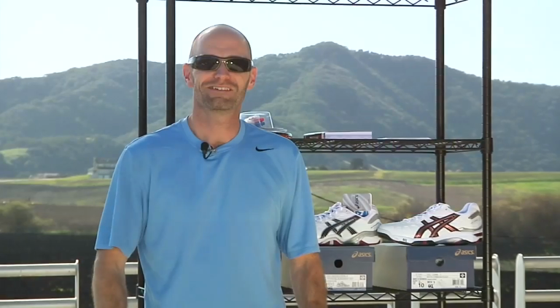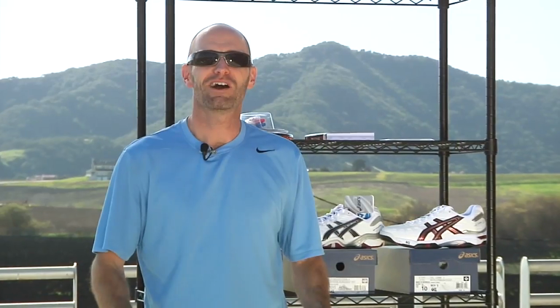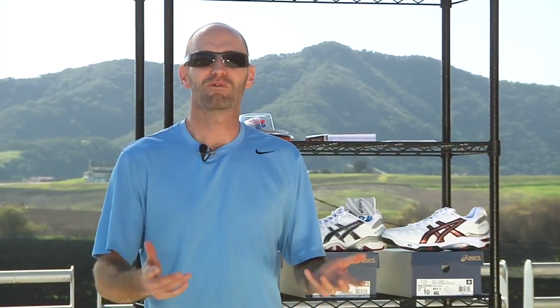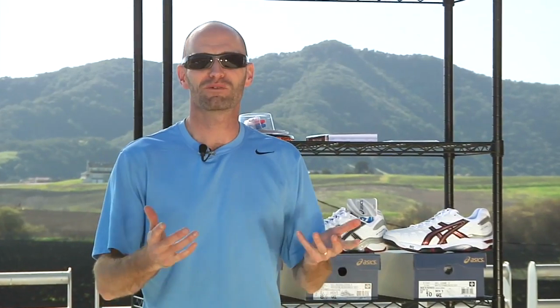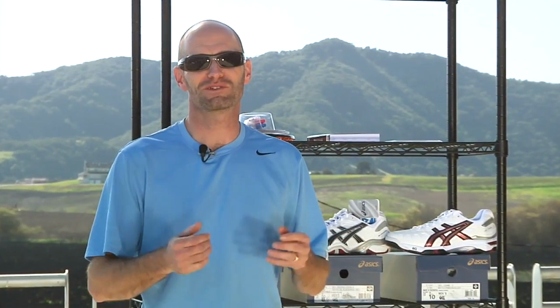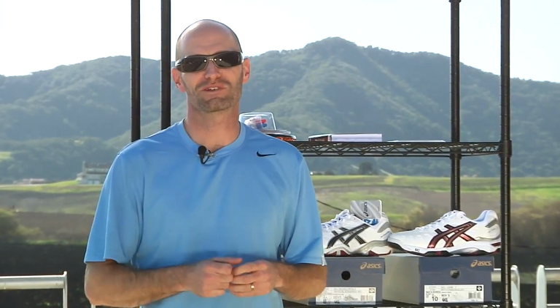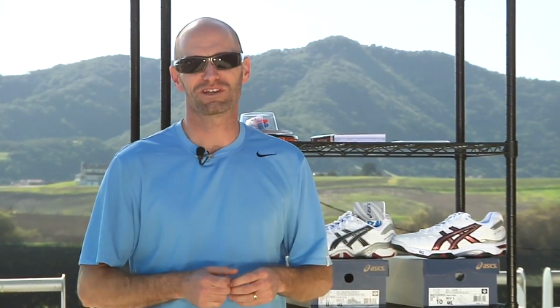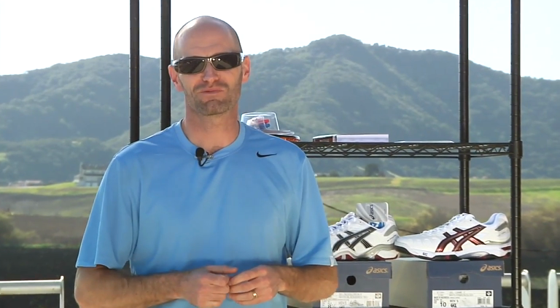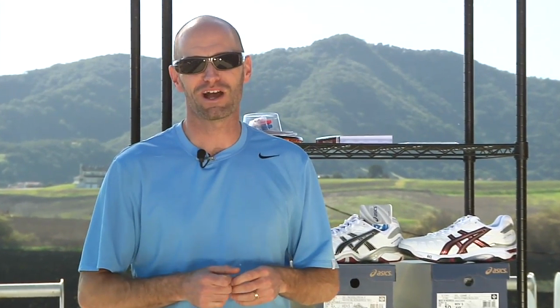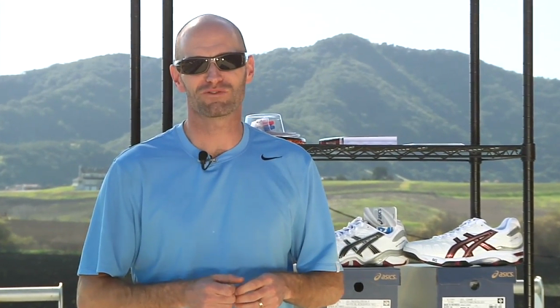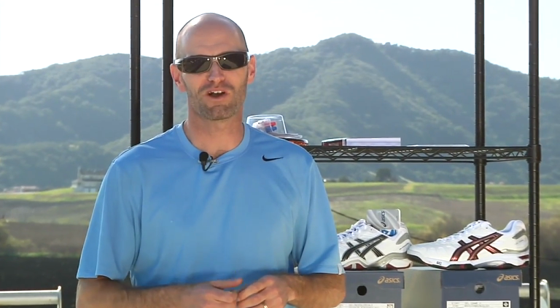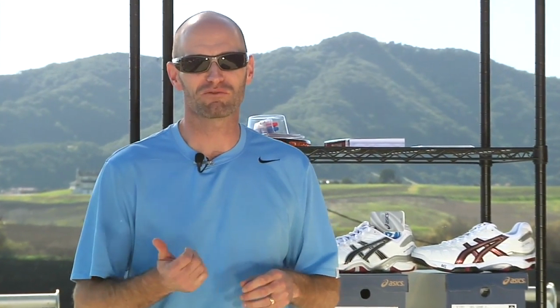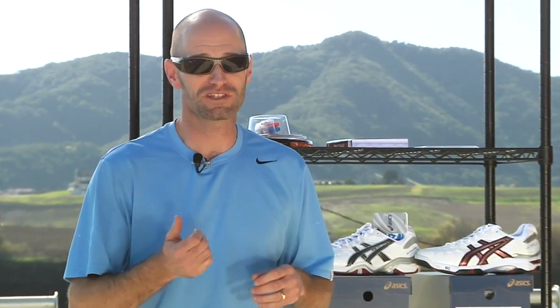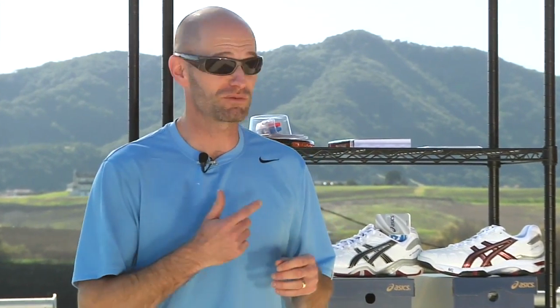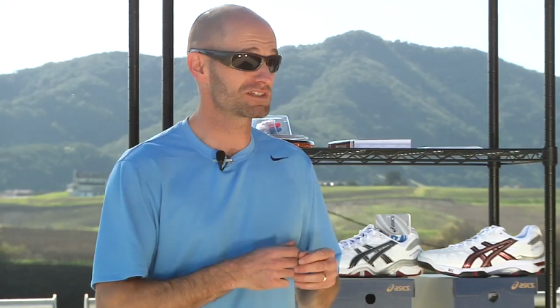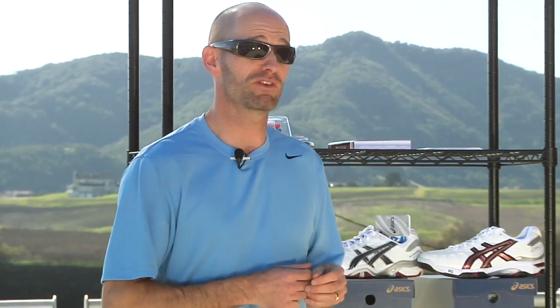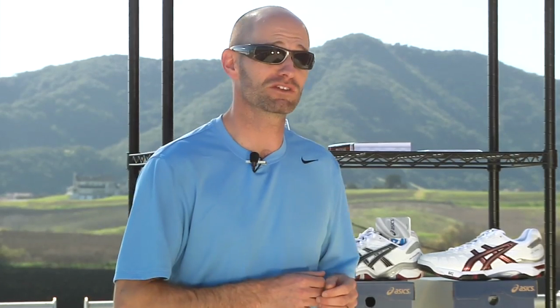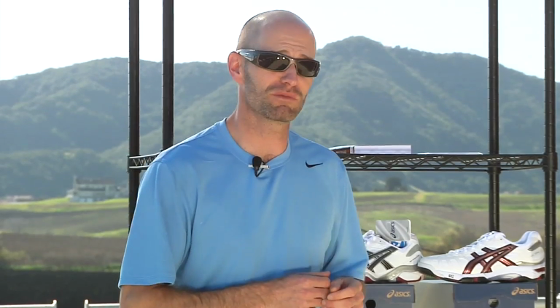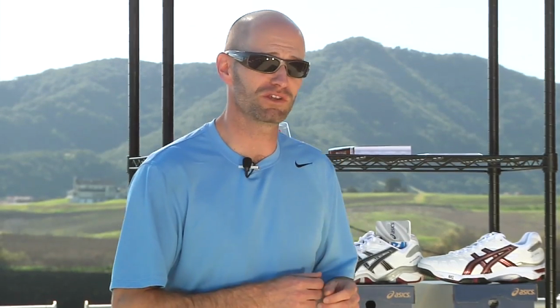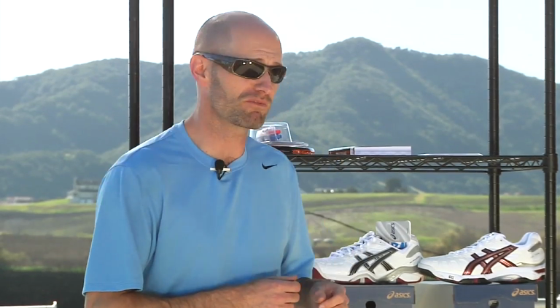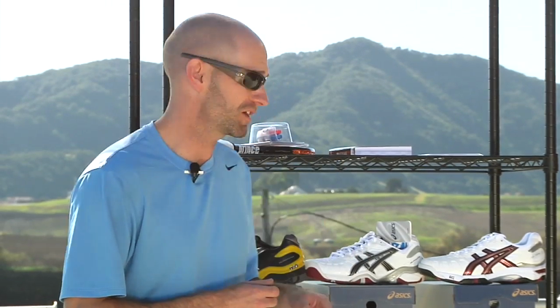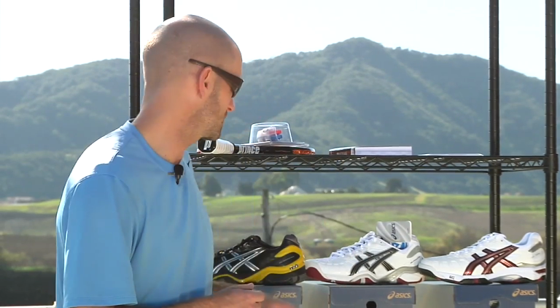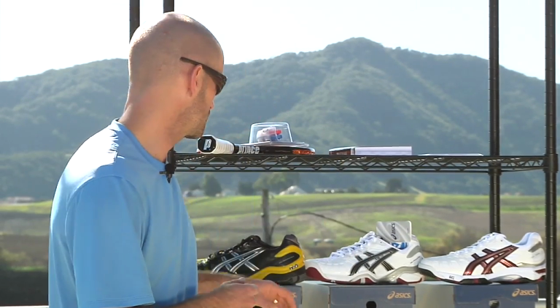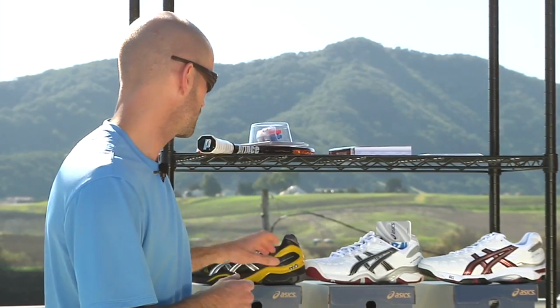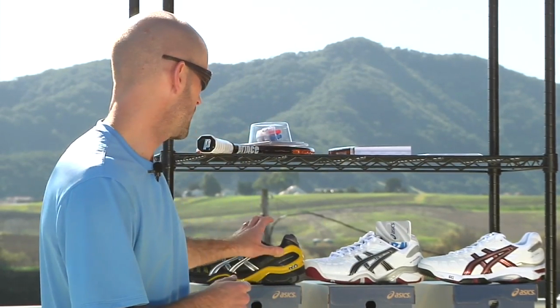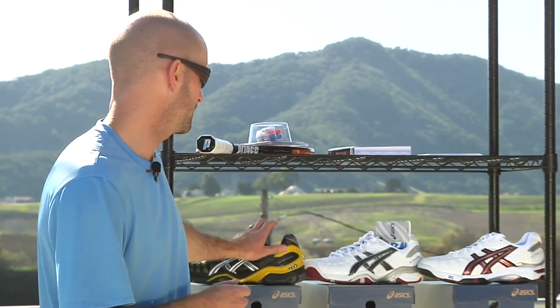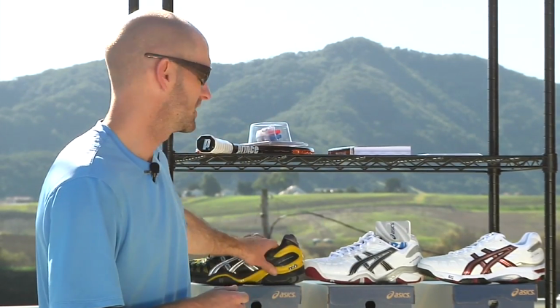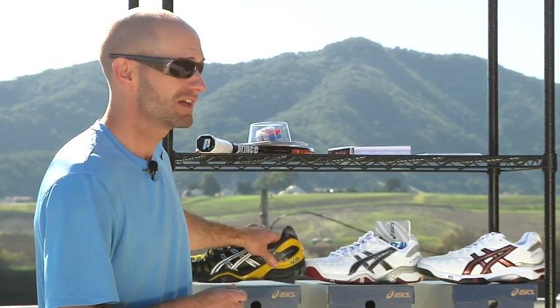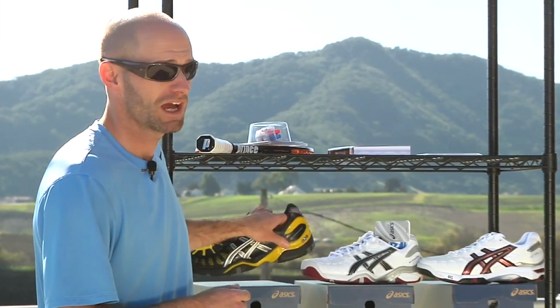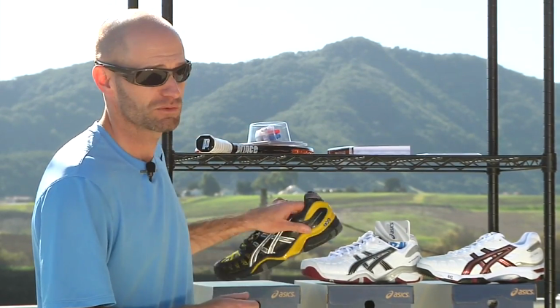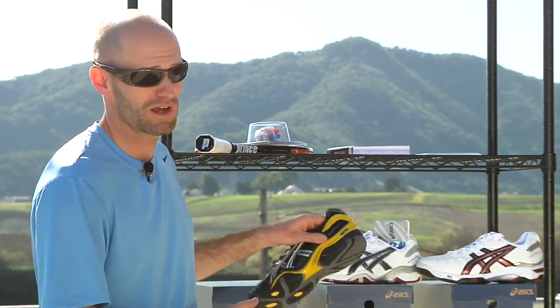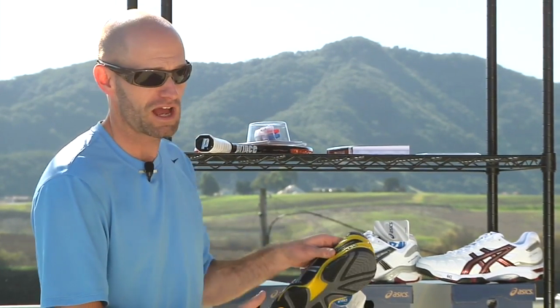Hi, welcome to this week's Tennis Warehouse vlog. I'm Chris Edwards. Let's have a look at some of the new products that just arrived at the warehouse.